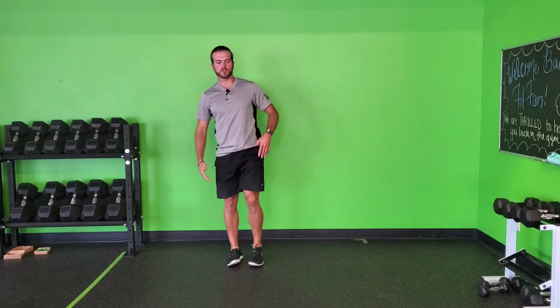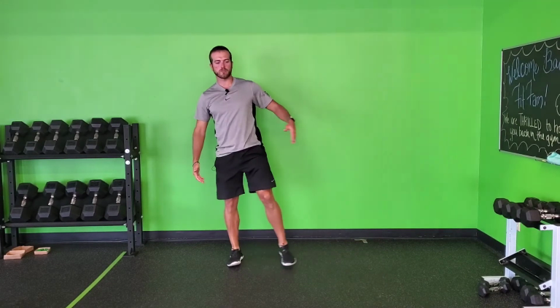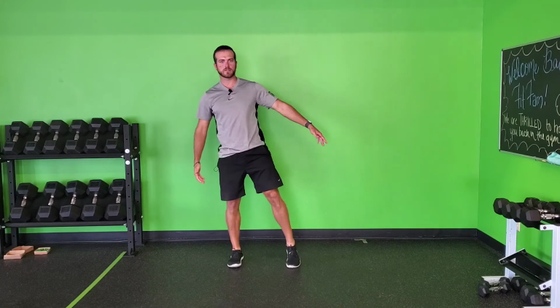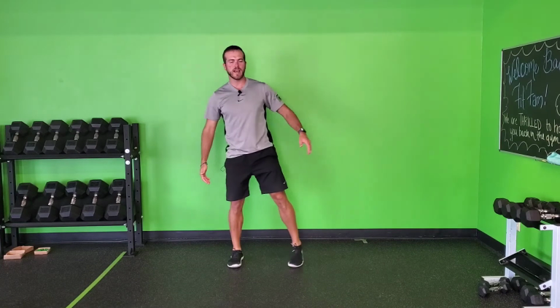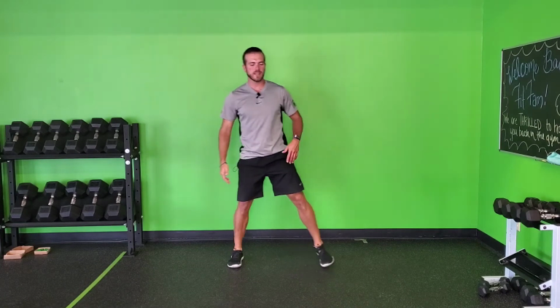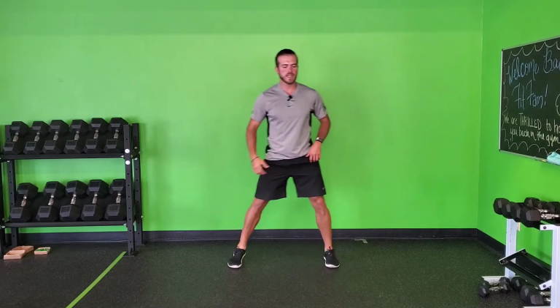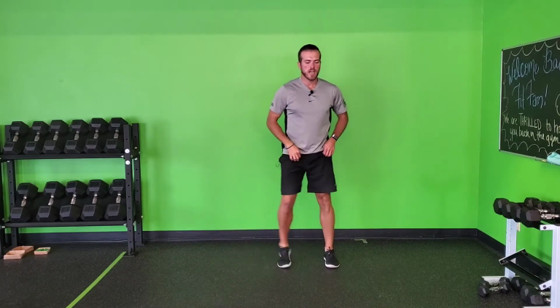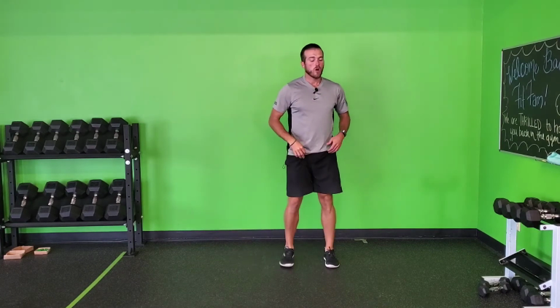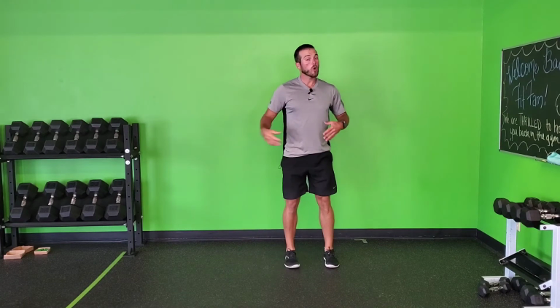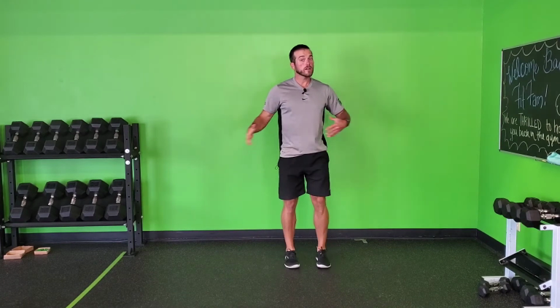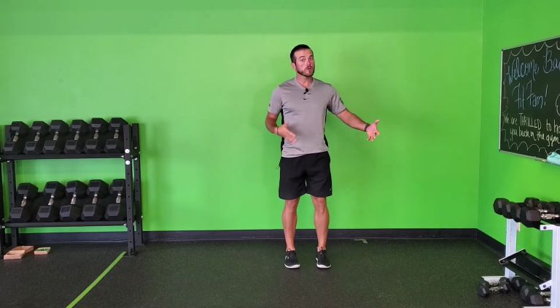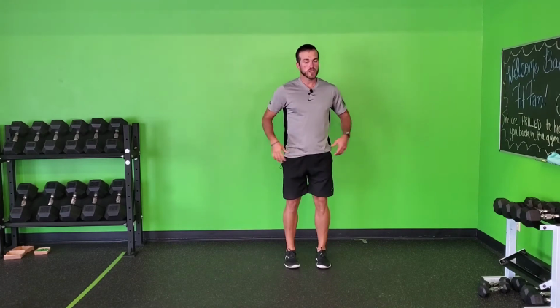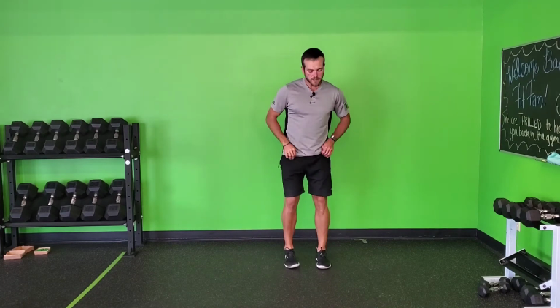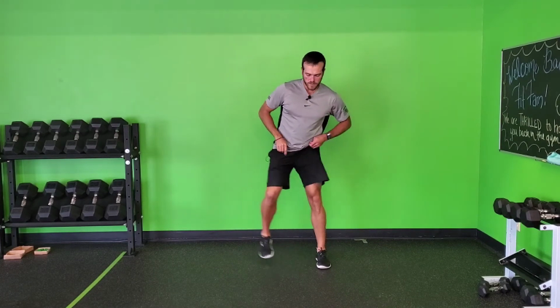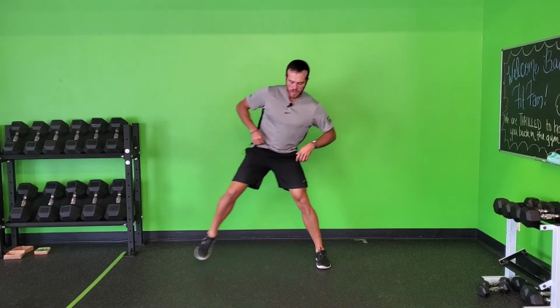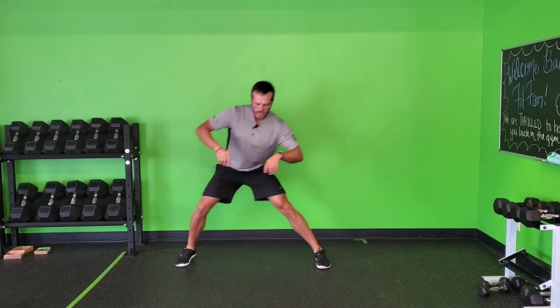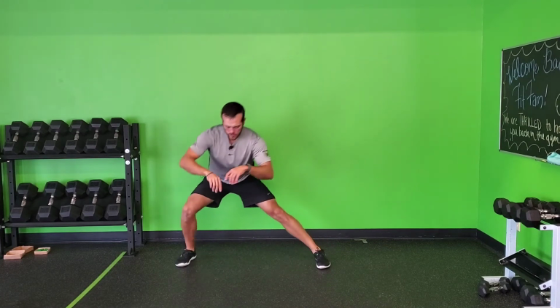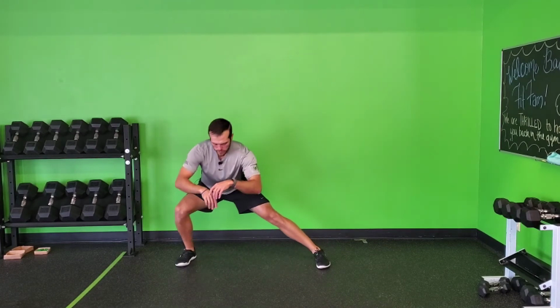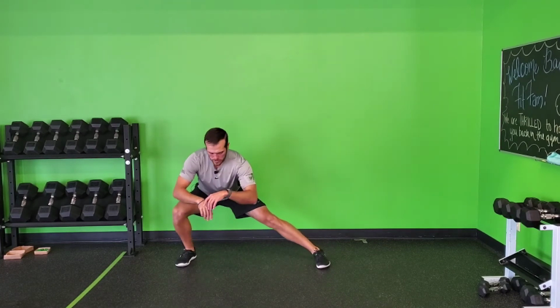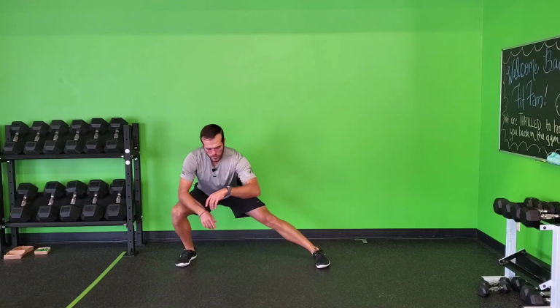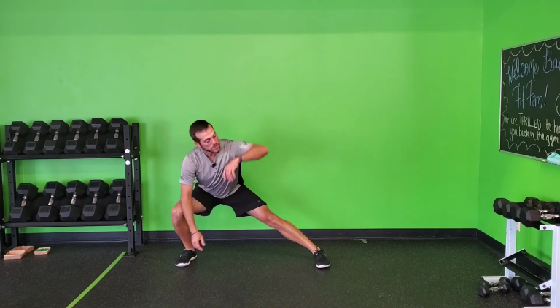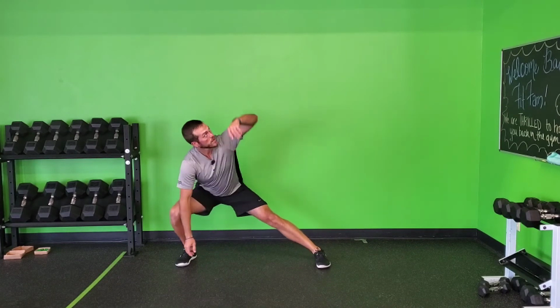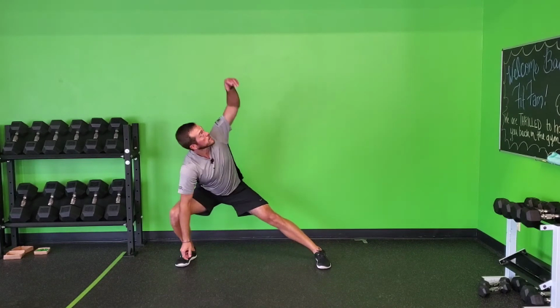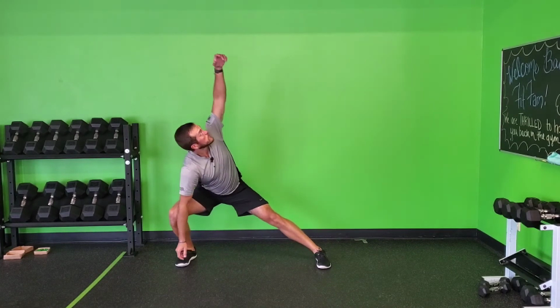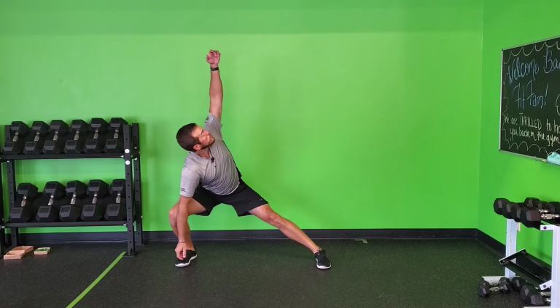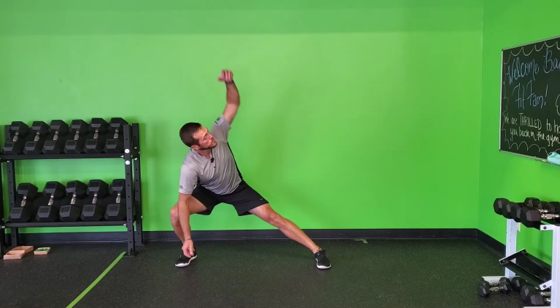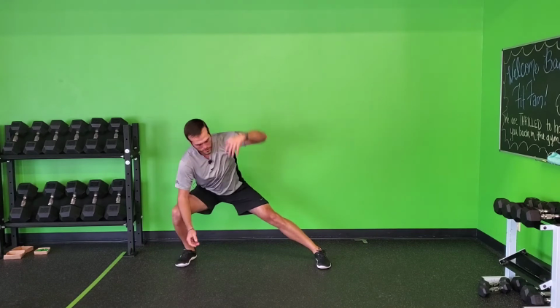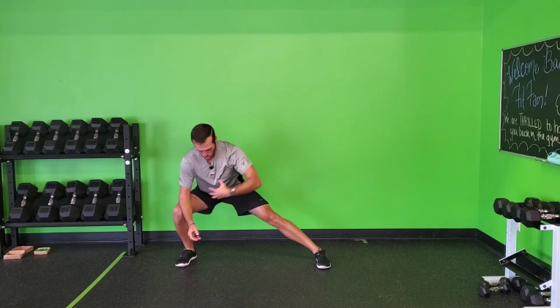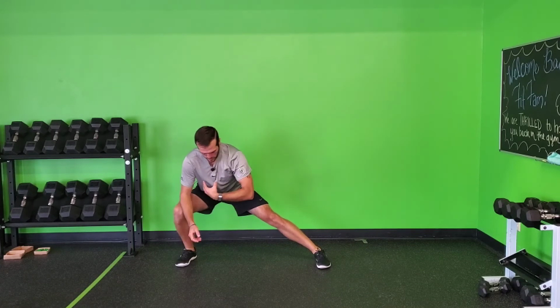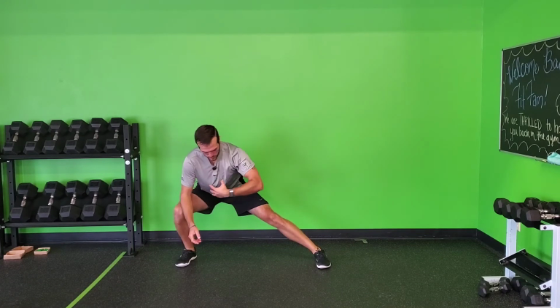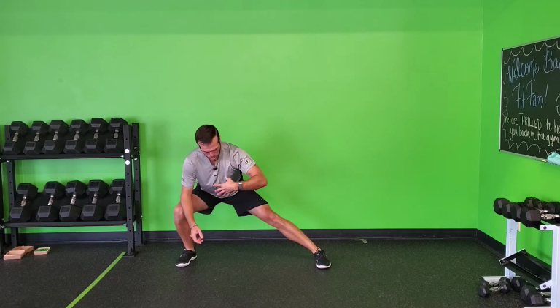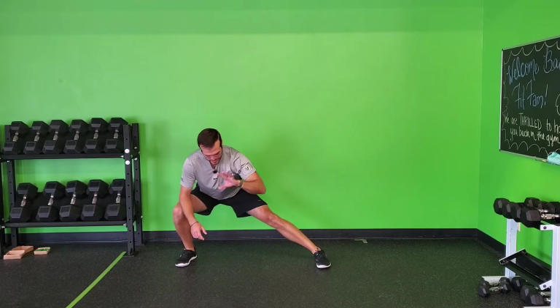I'll do my reps from that side, or I can alternate and do my reps over to the other side. Just opening up through the chest.